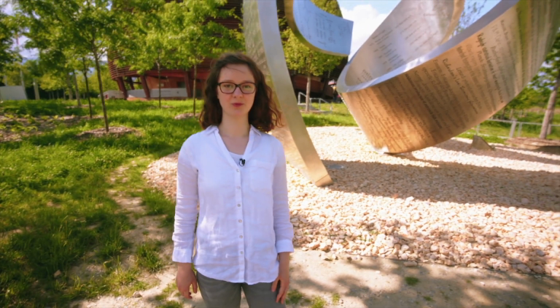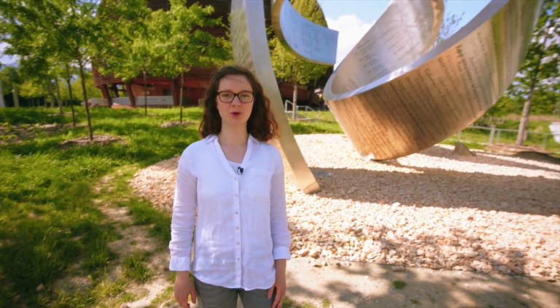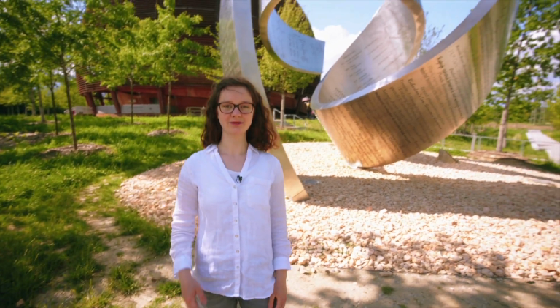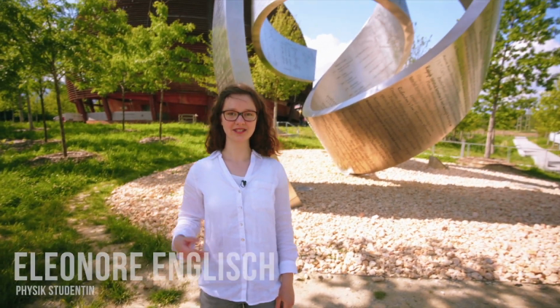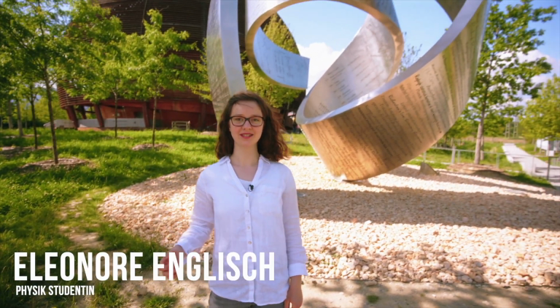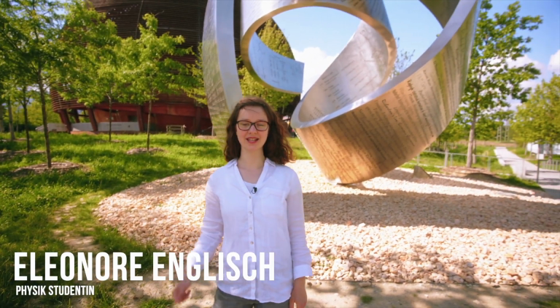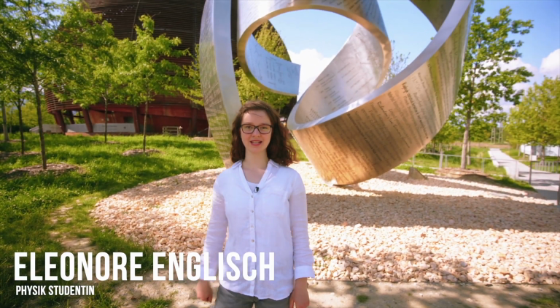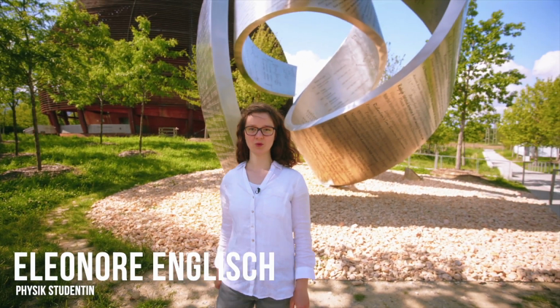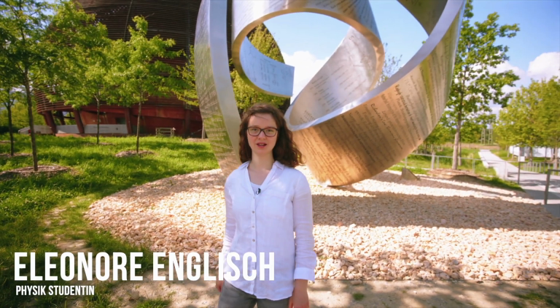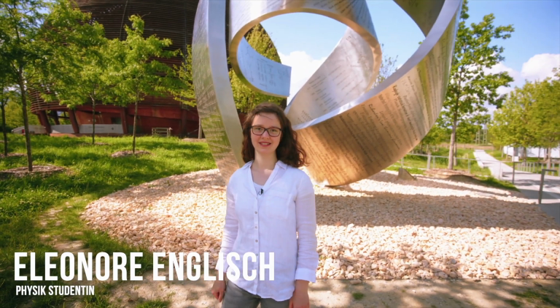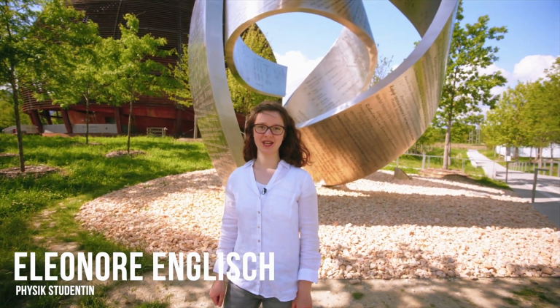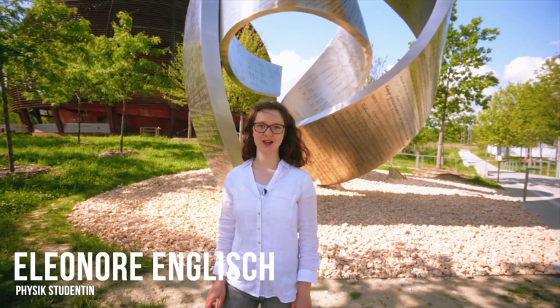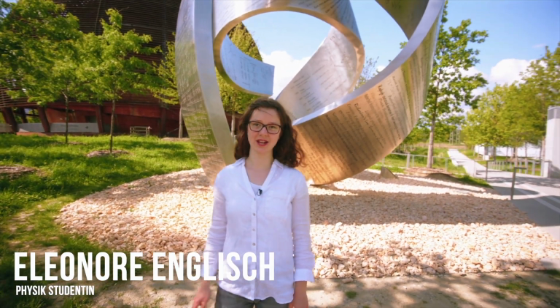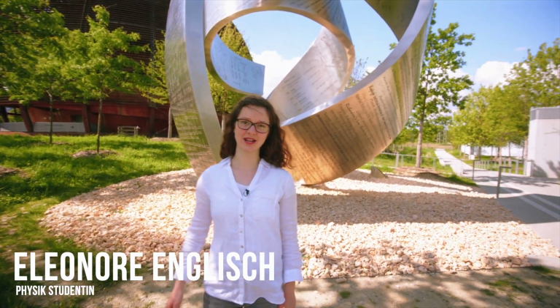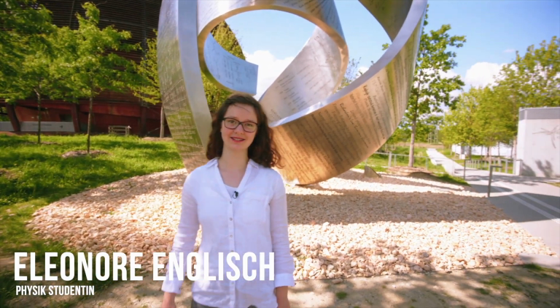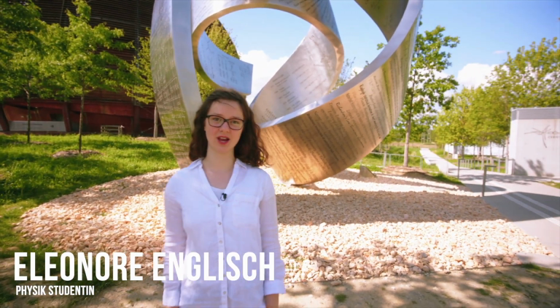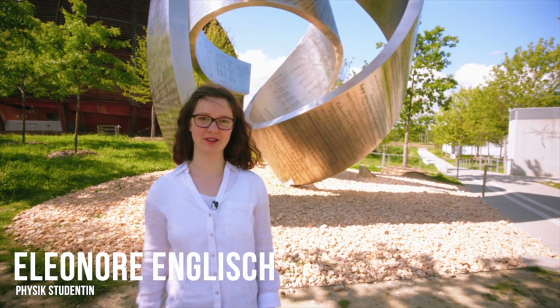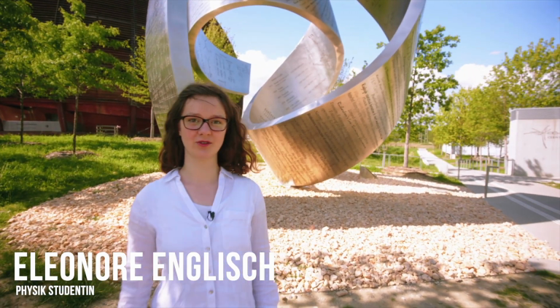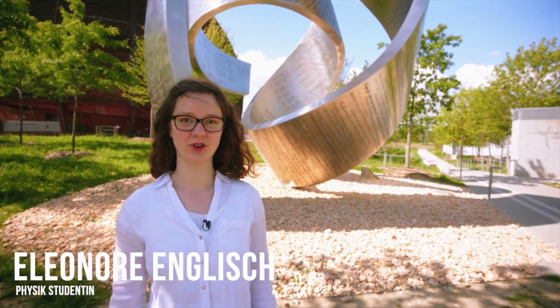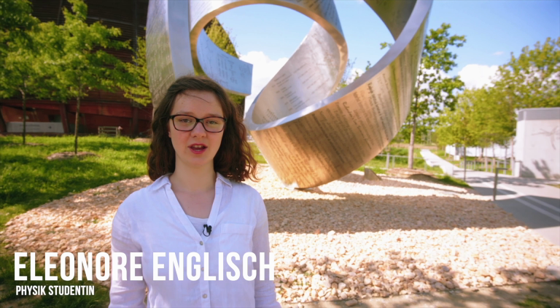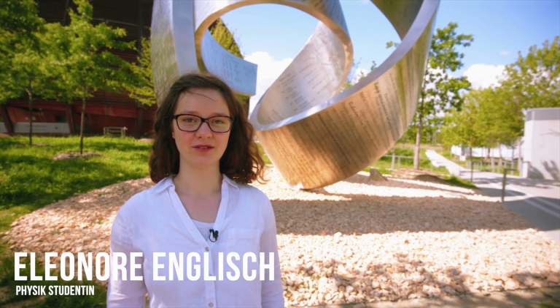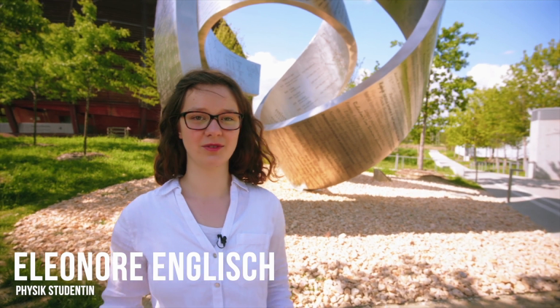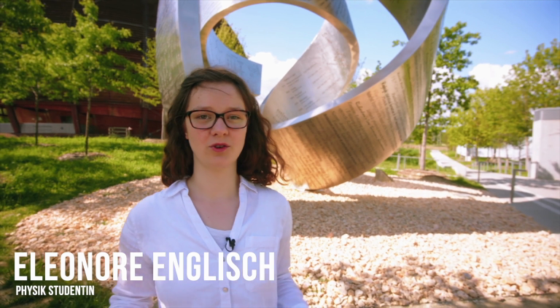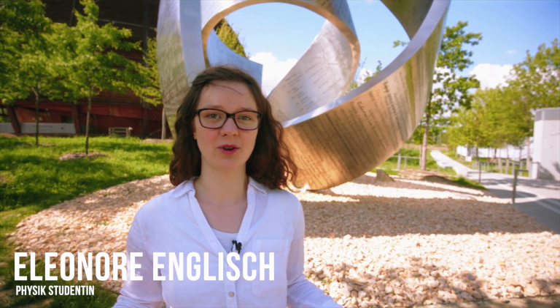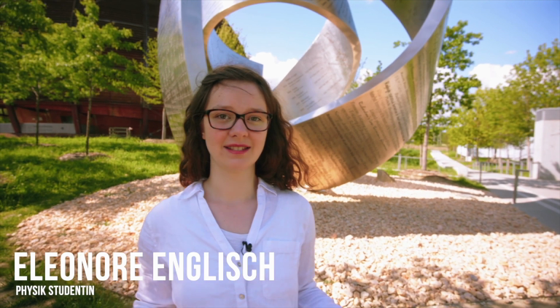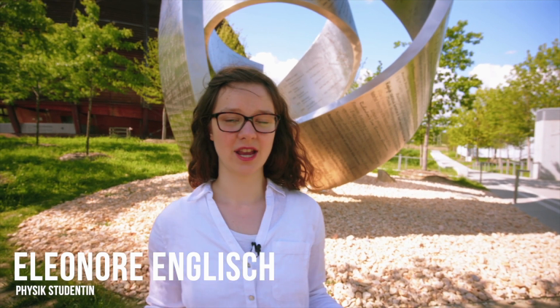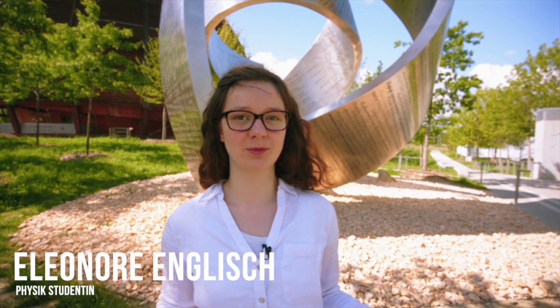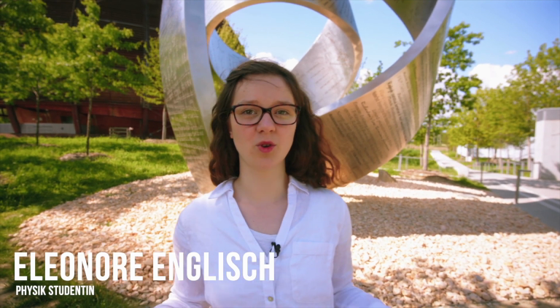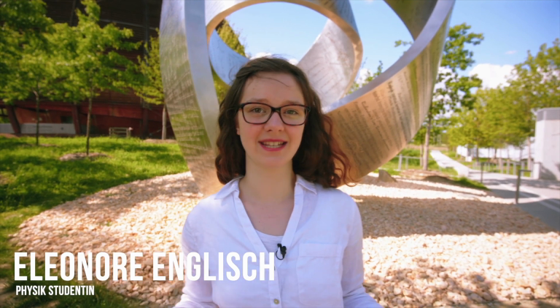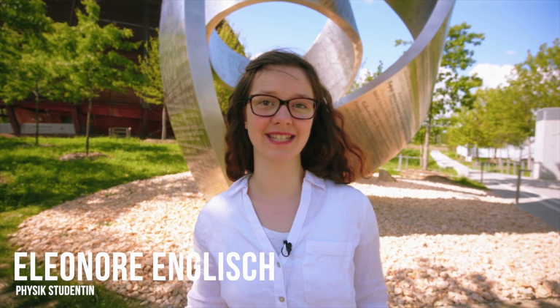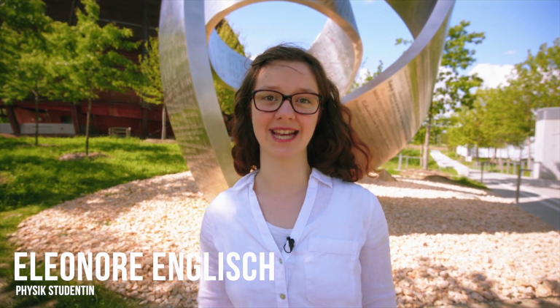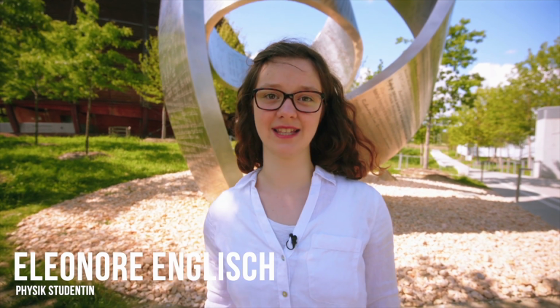Welcome to Switzerland and welcome to CERN. You've surely heard of it before, right? But what is it exactly?